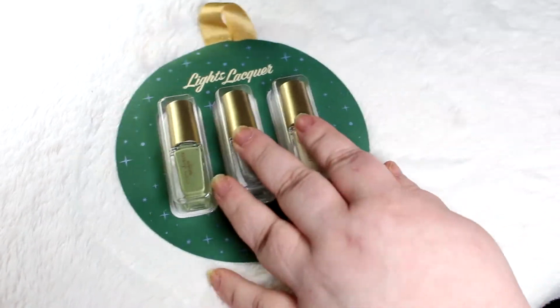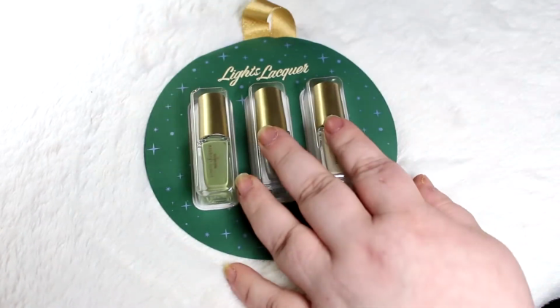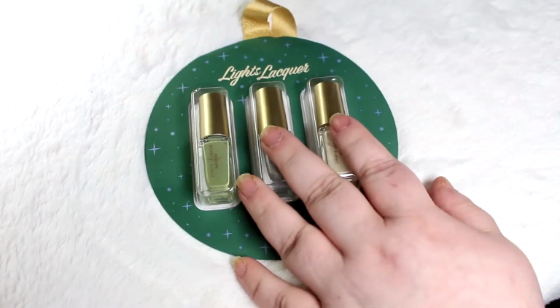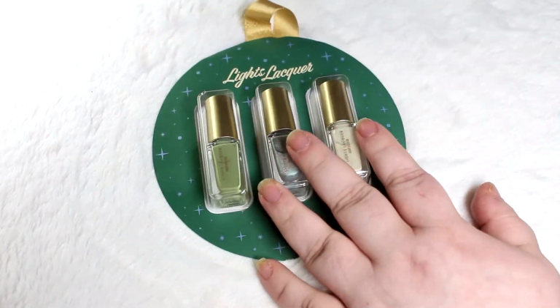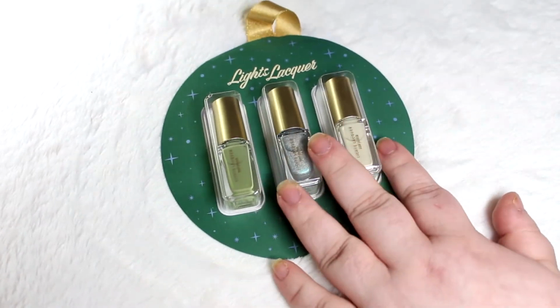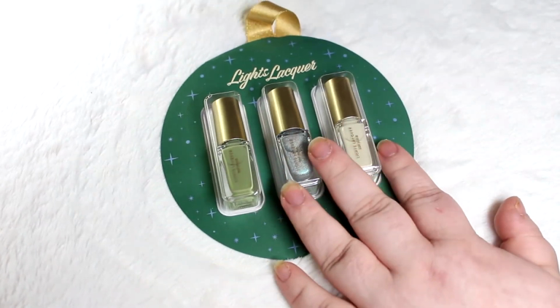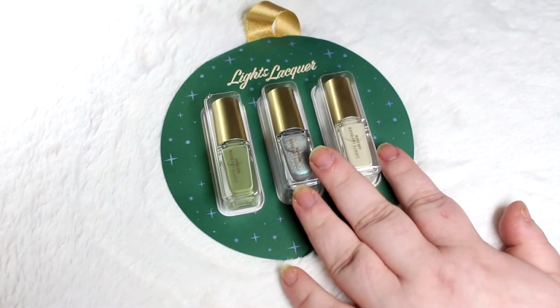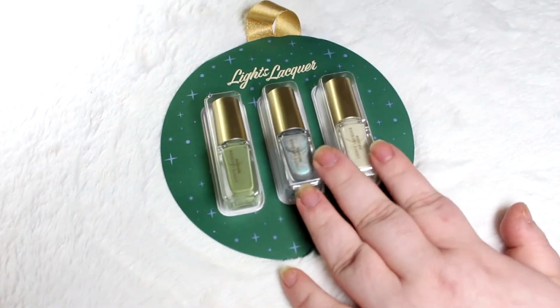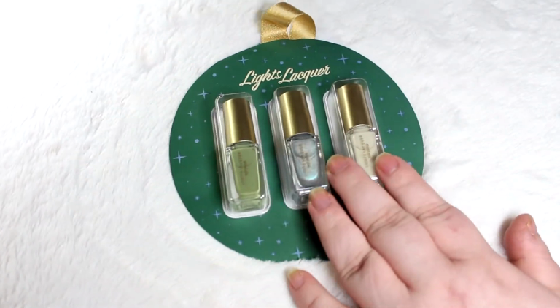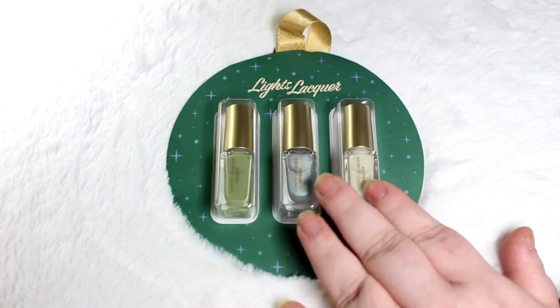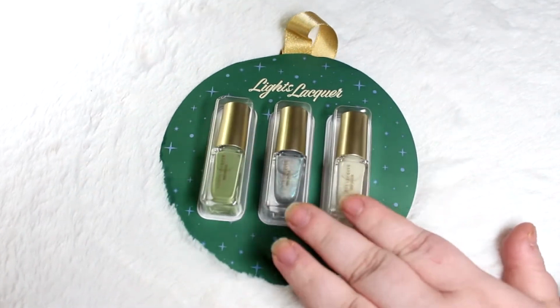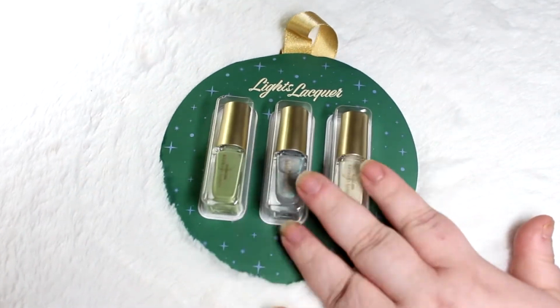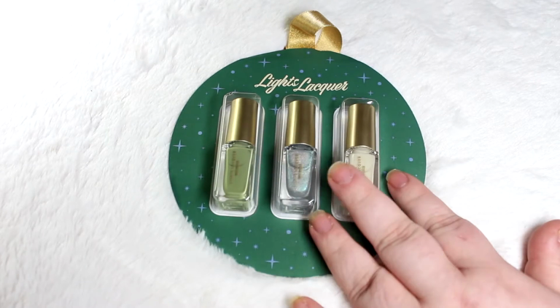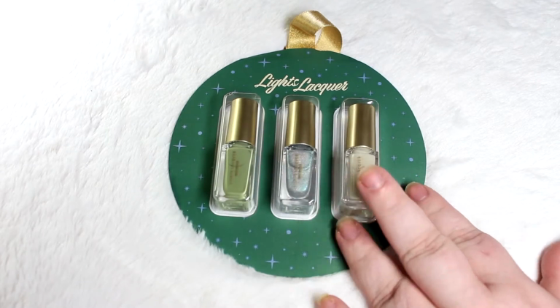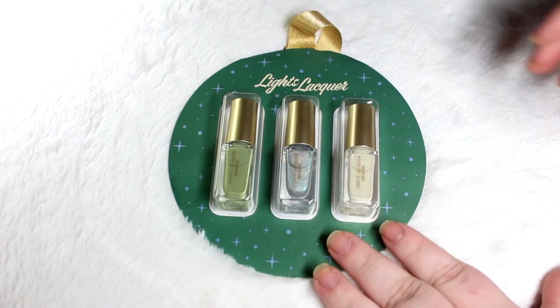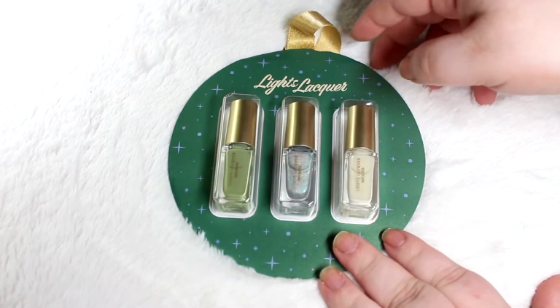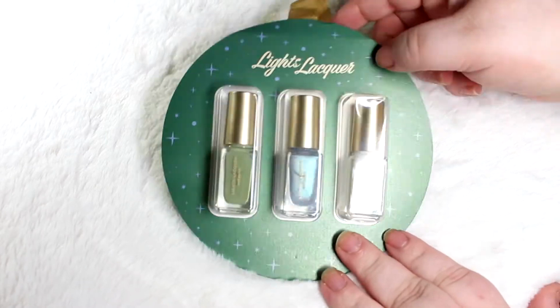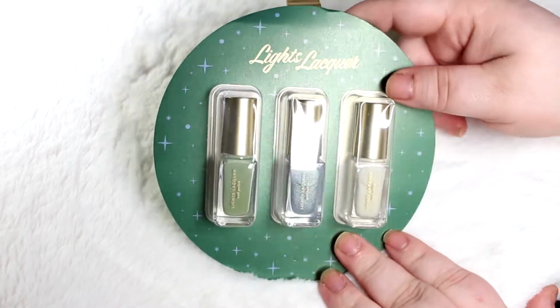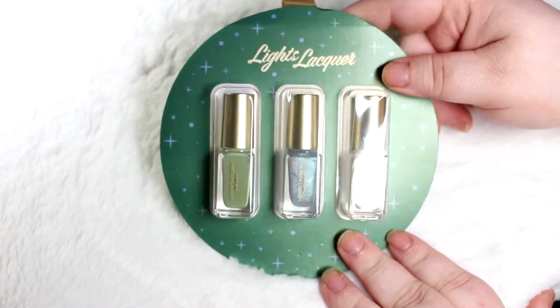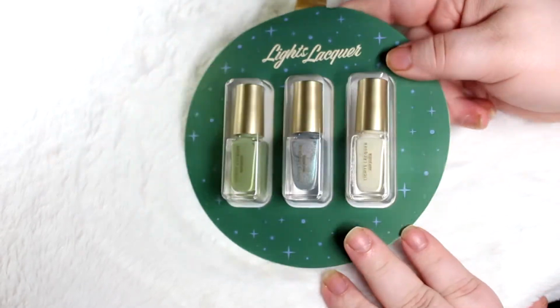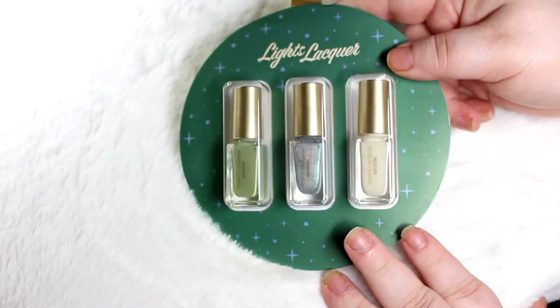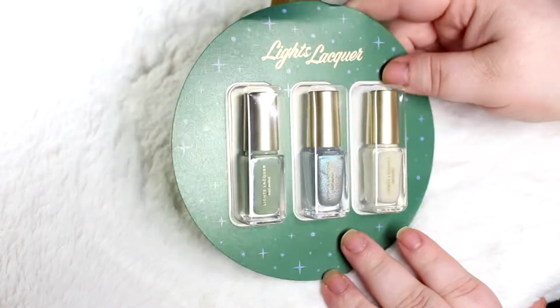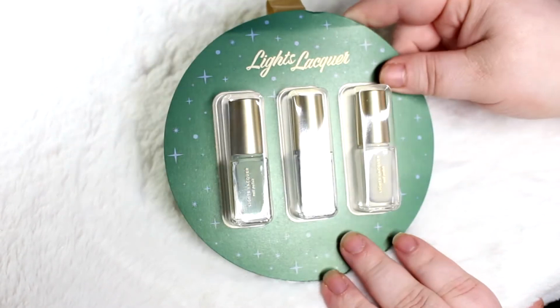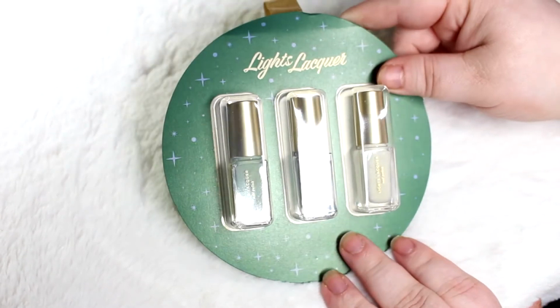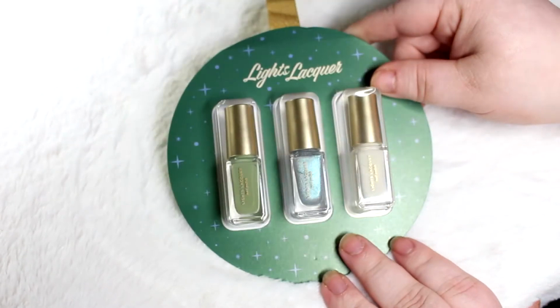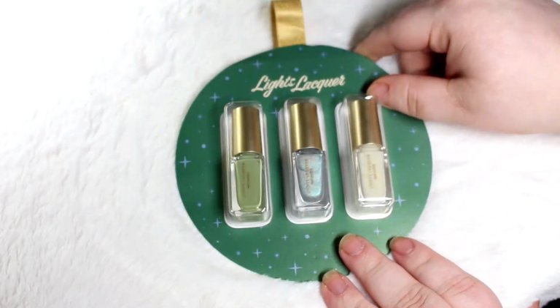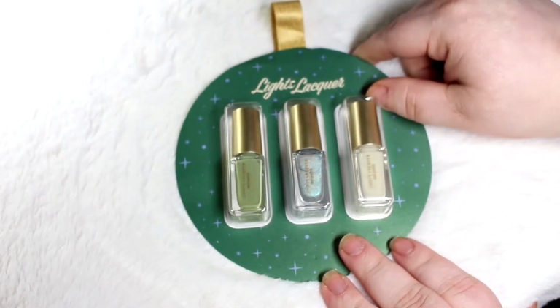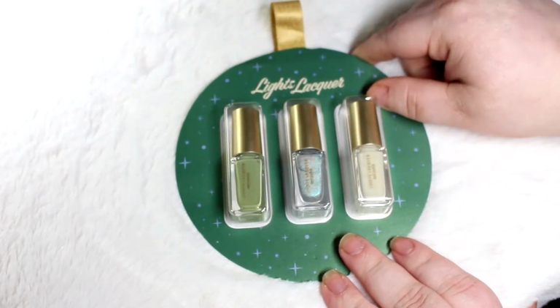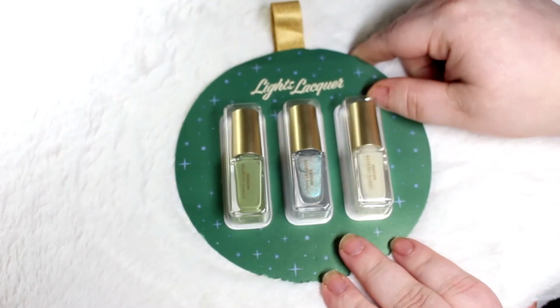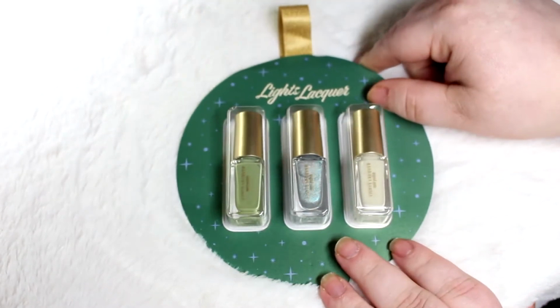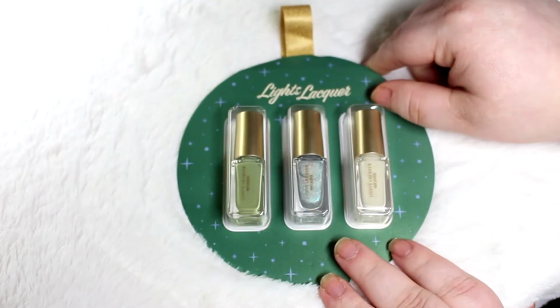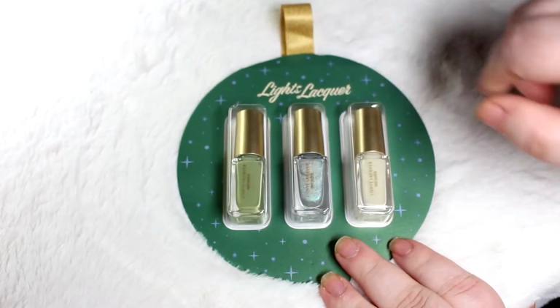So if you're interested in hearing more about these and seeing these swatches, just keep watching.